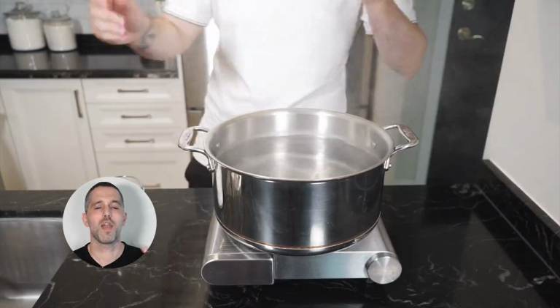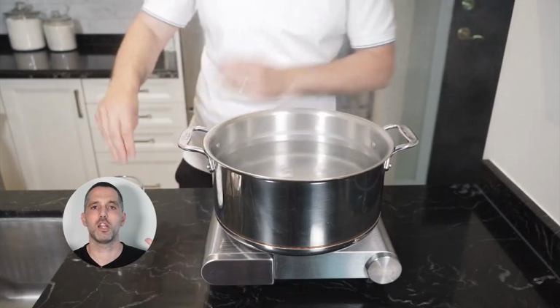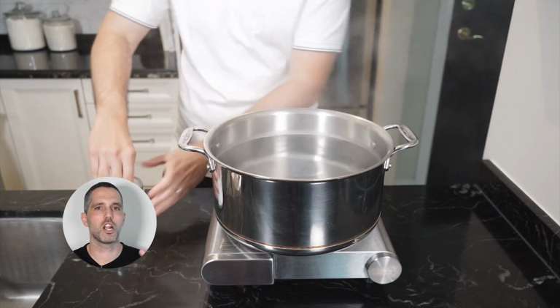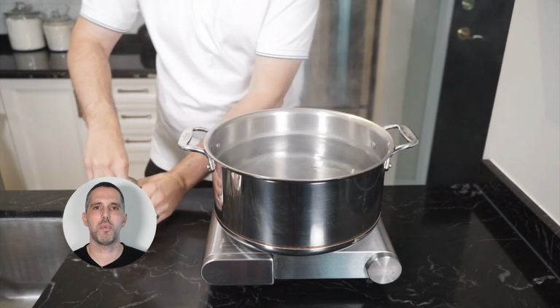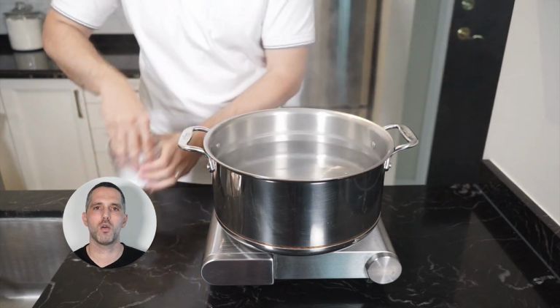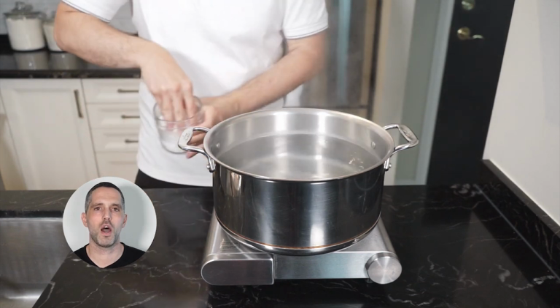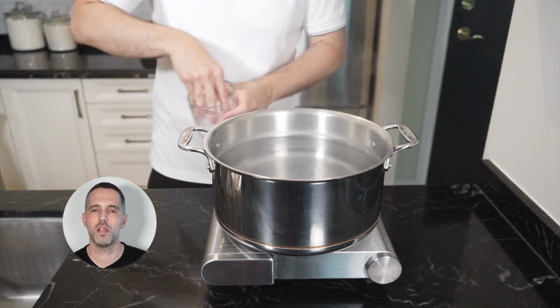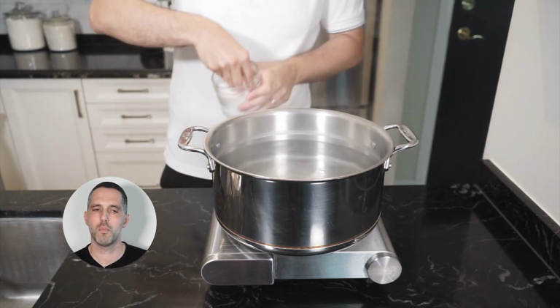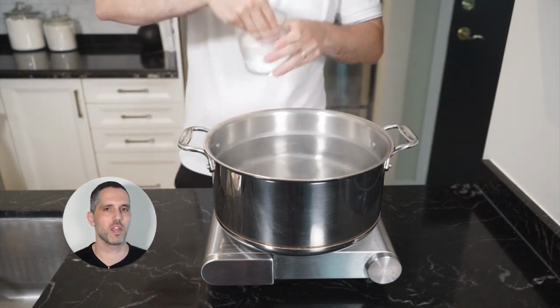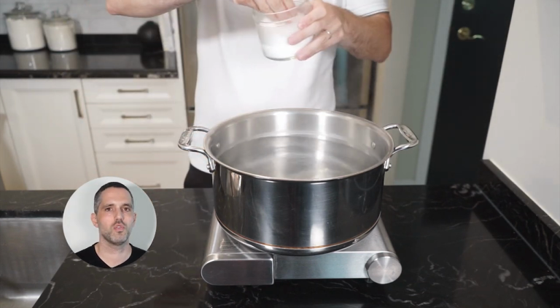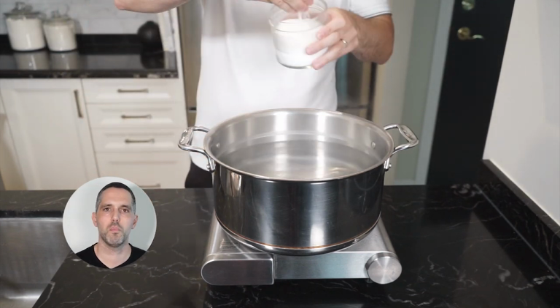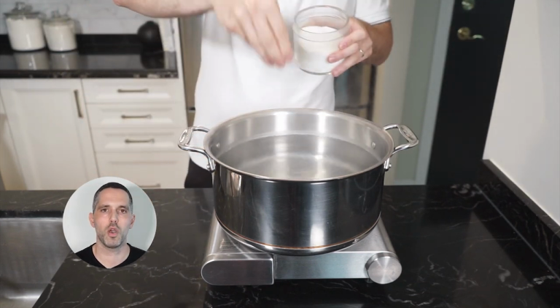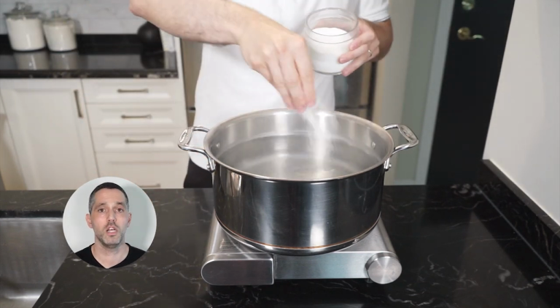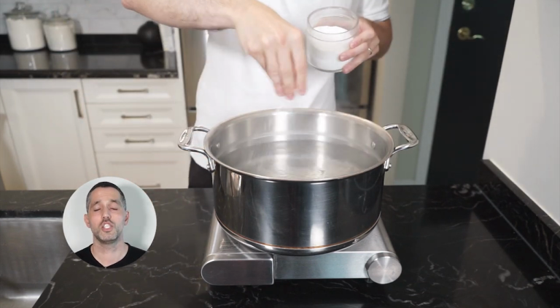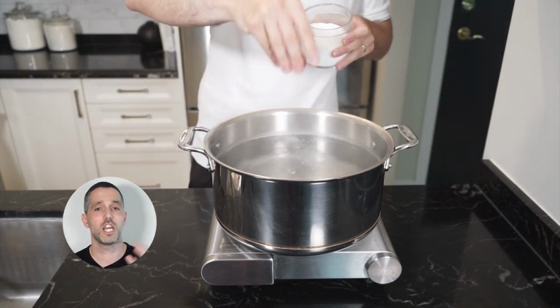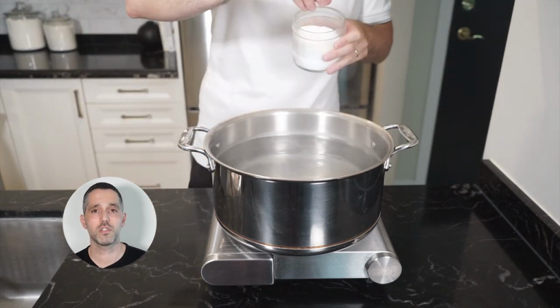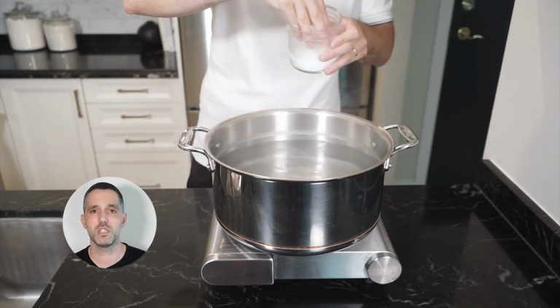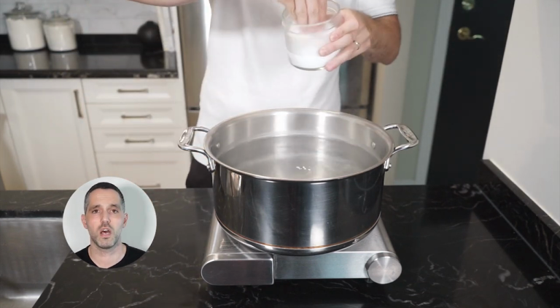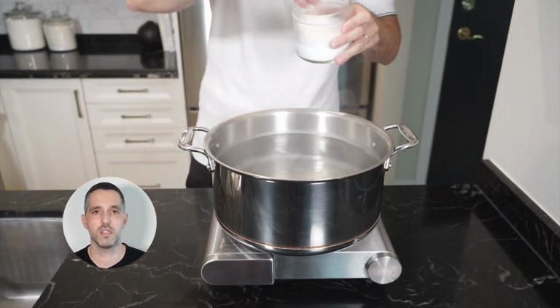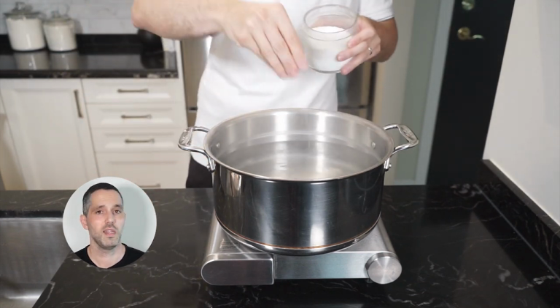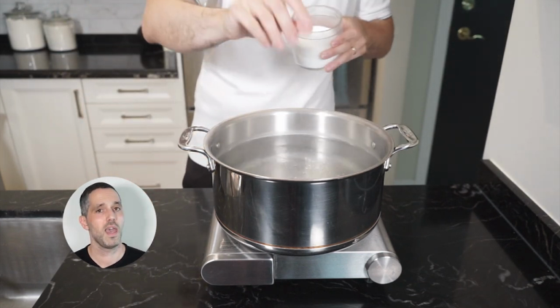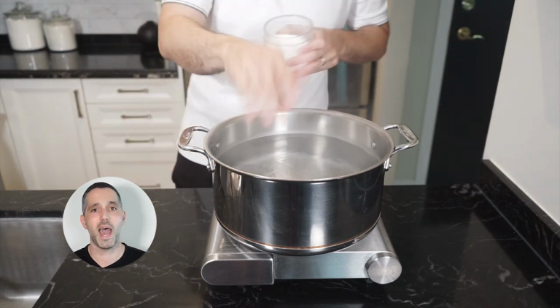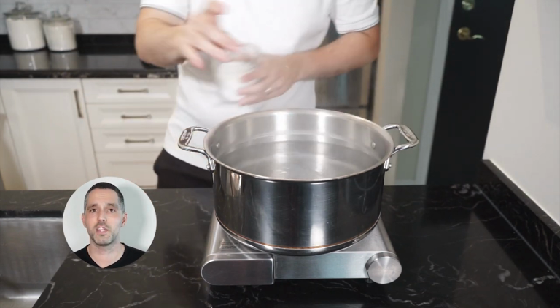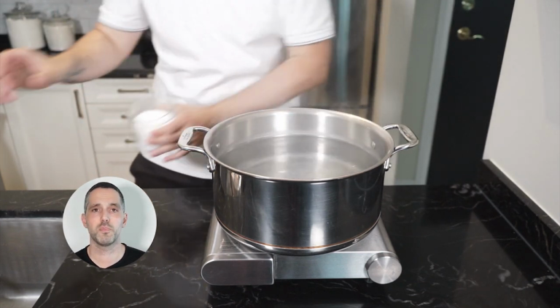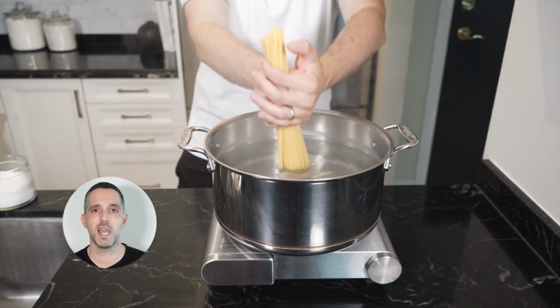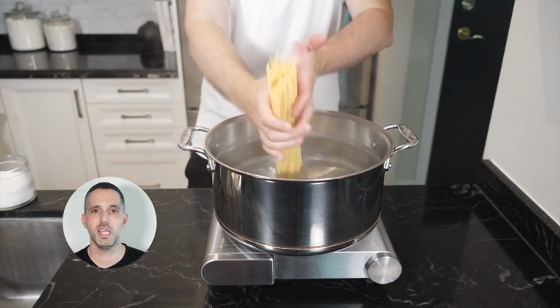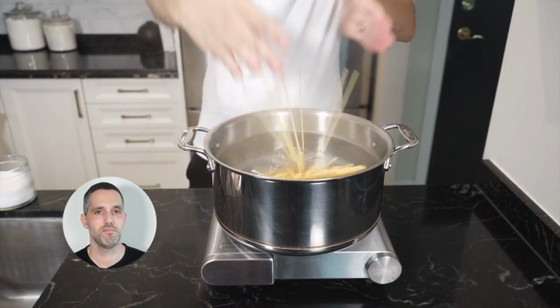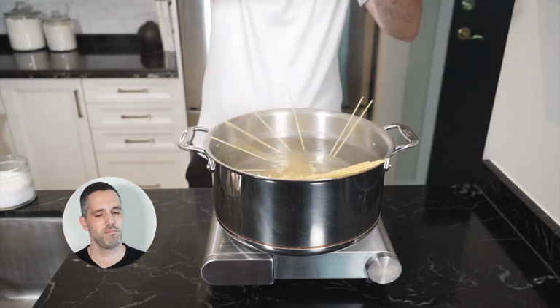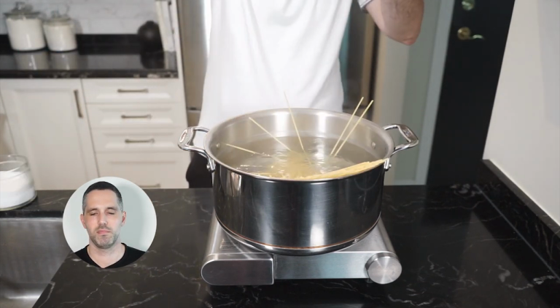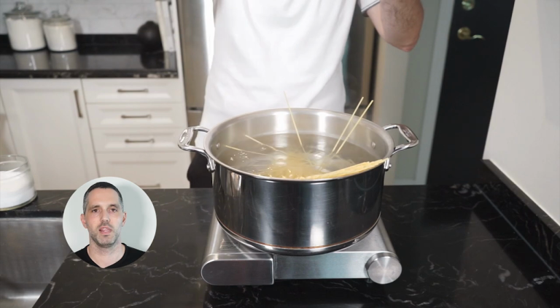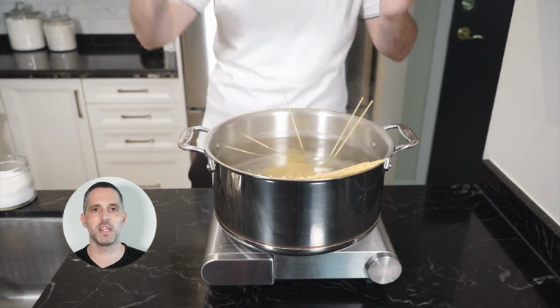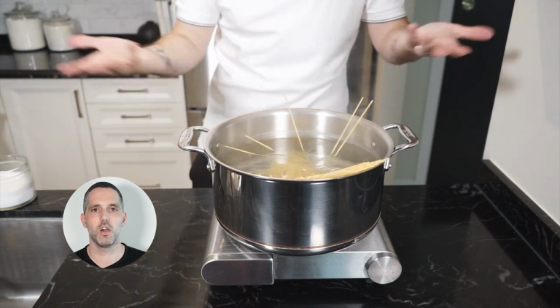Grab a large pot of water, bring it to a boil, generously salt it, add your spaghetti, and let it go.